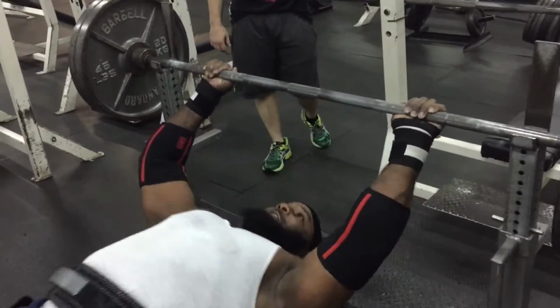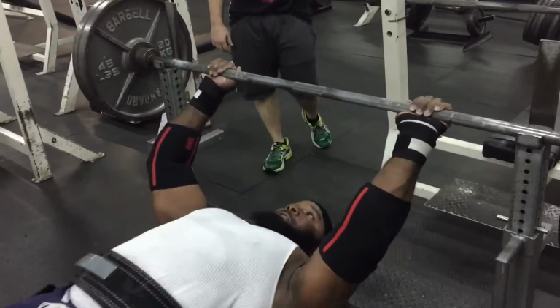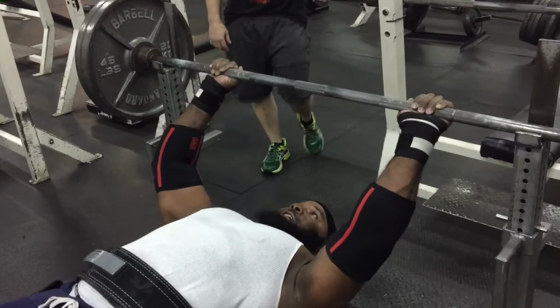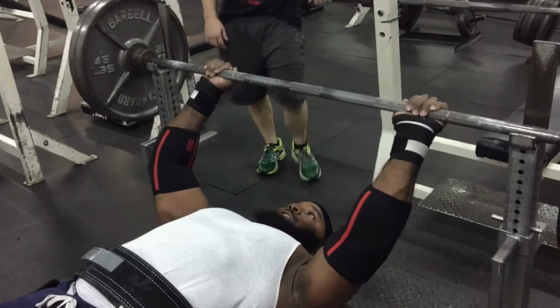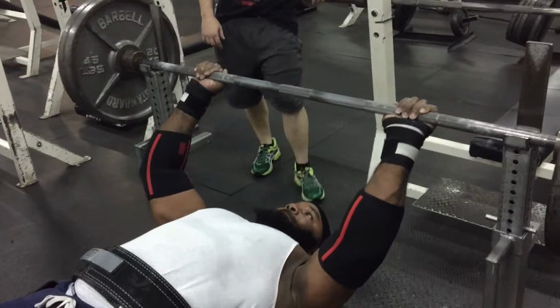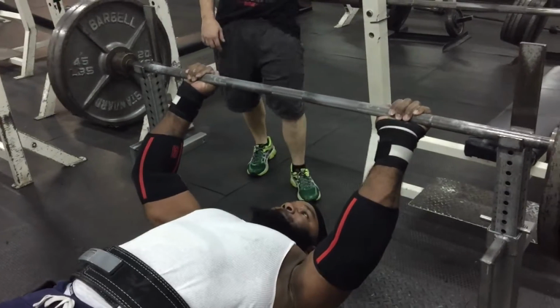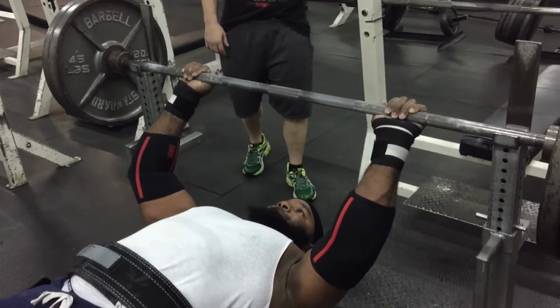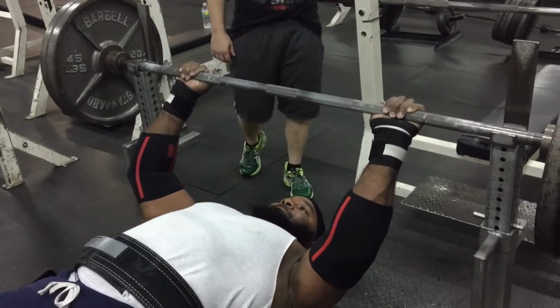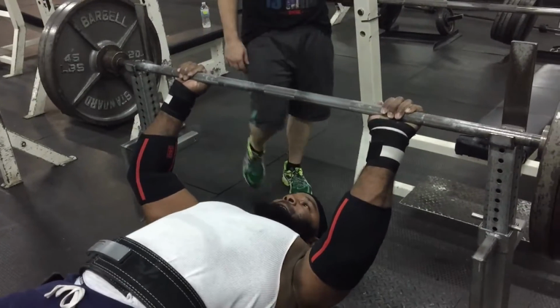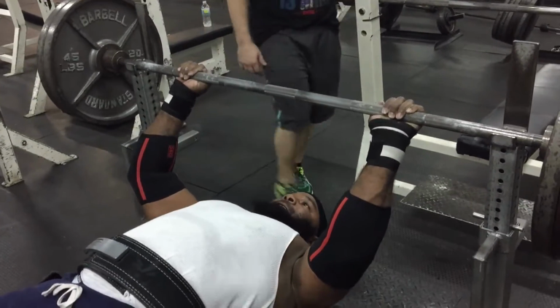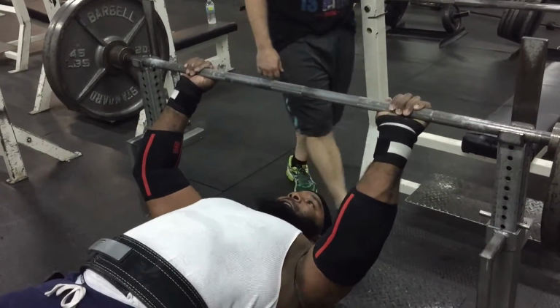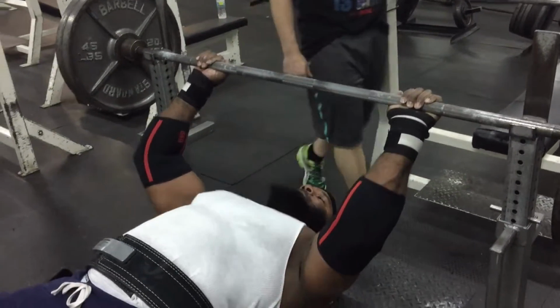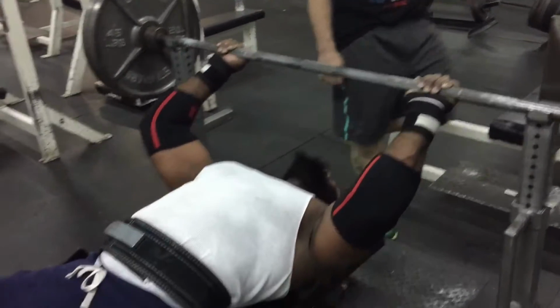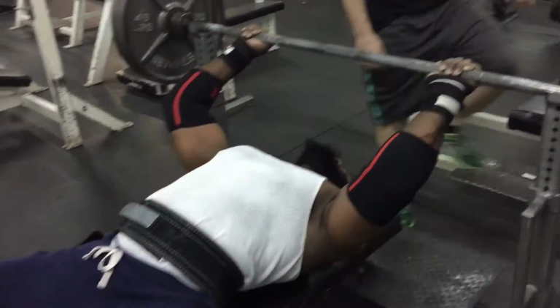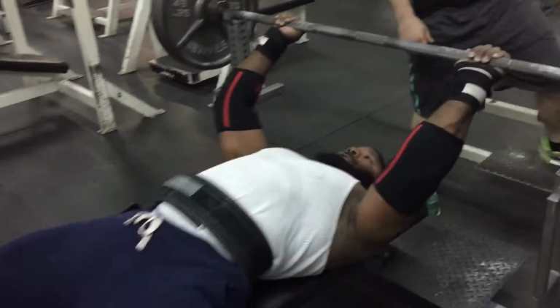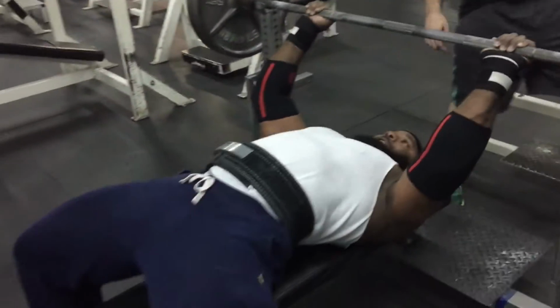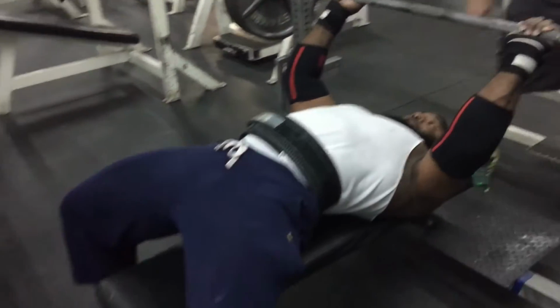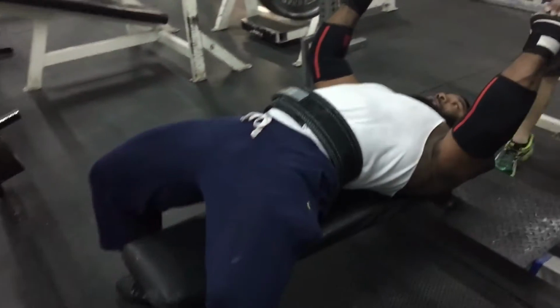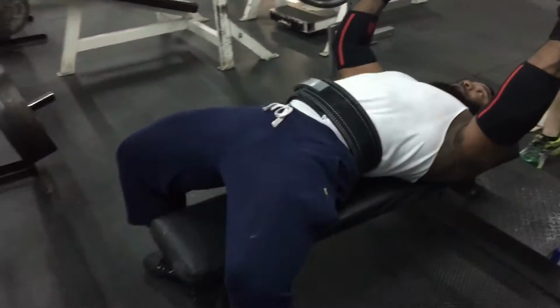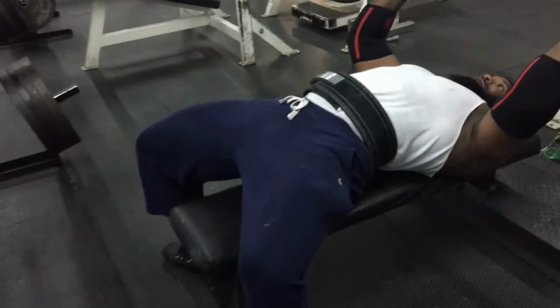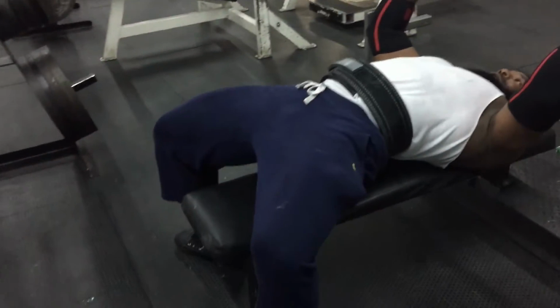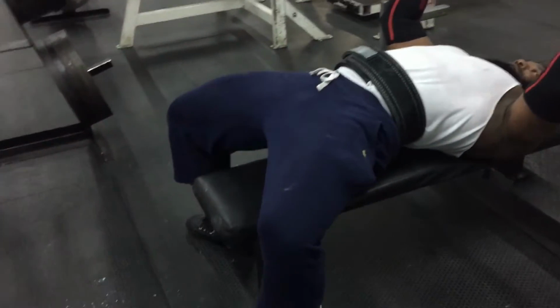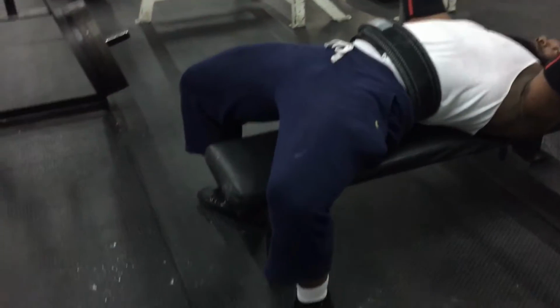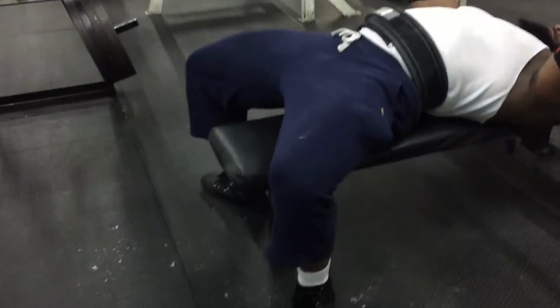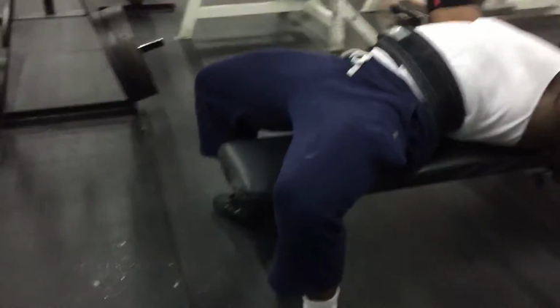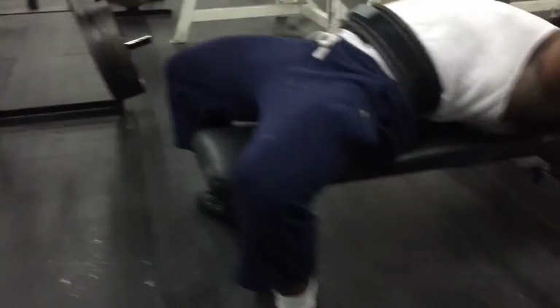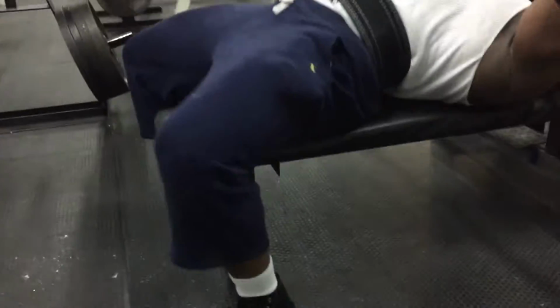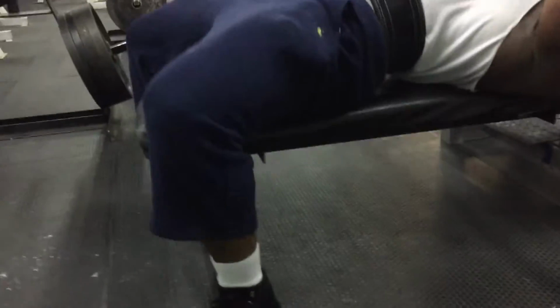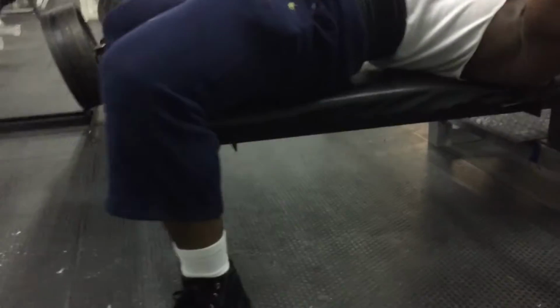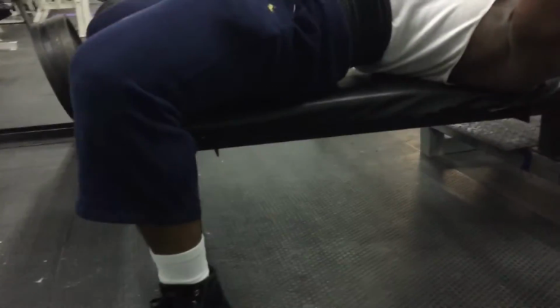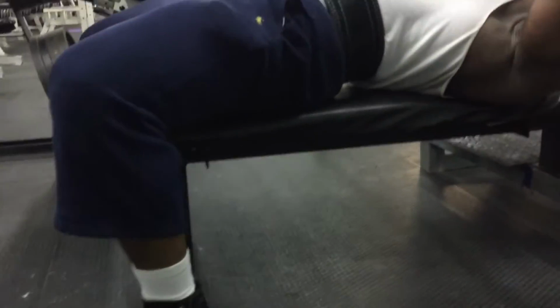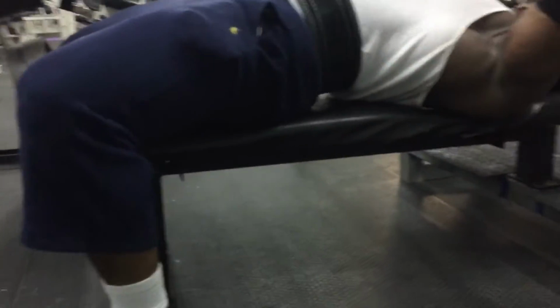Set up. Nice, good arch. Pull your head back.